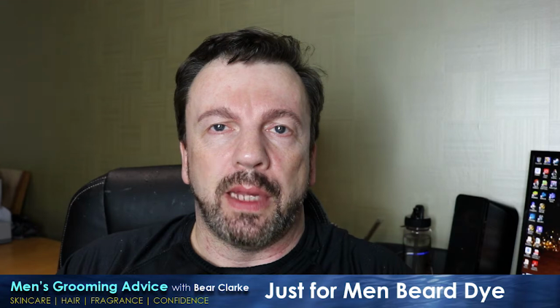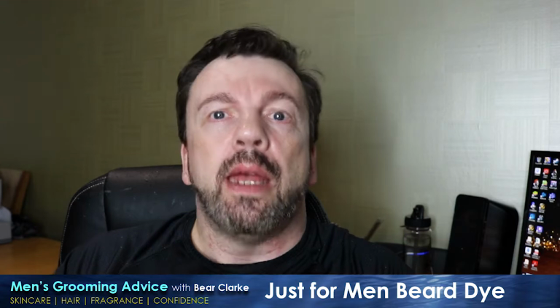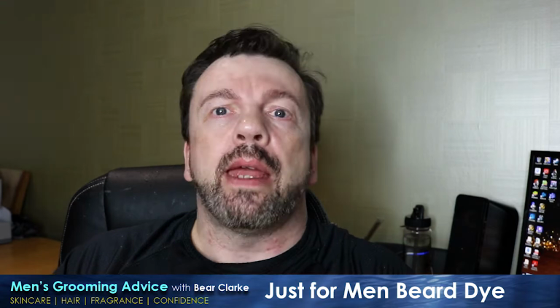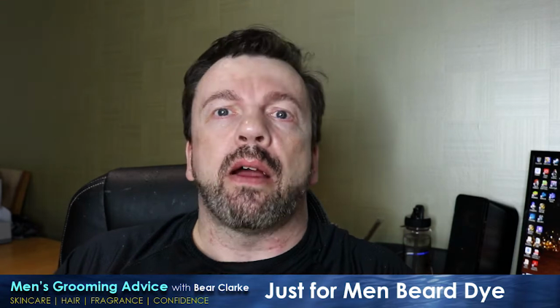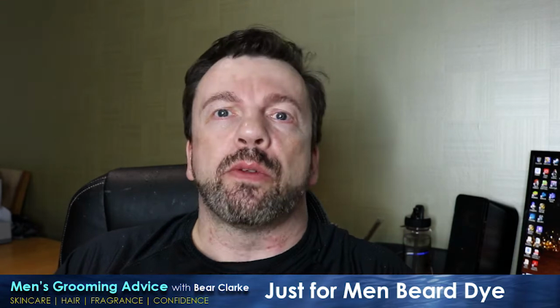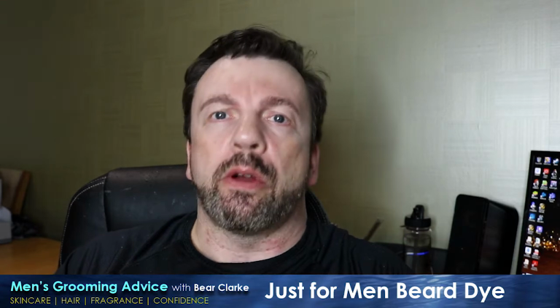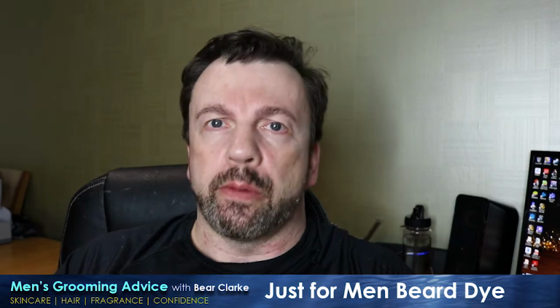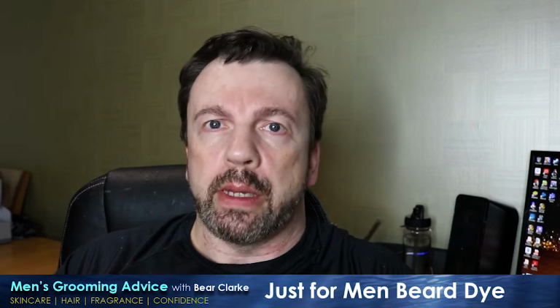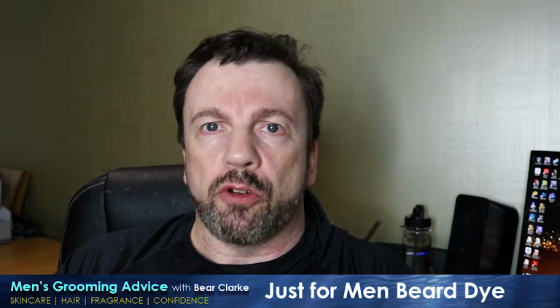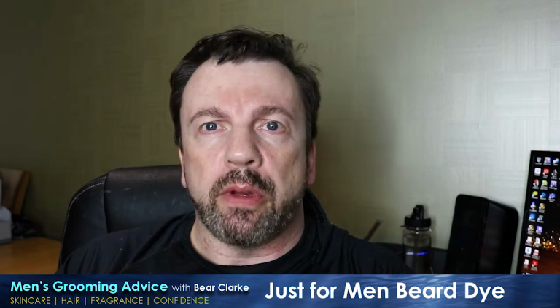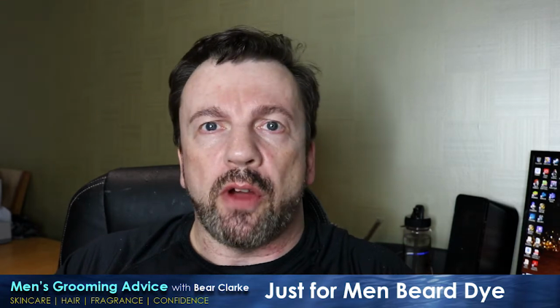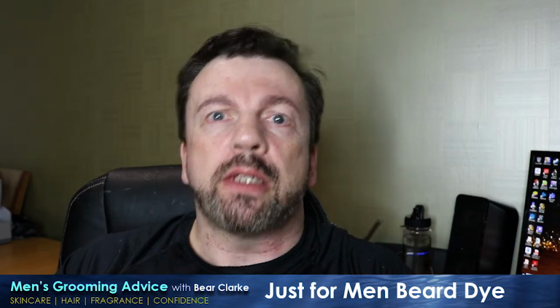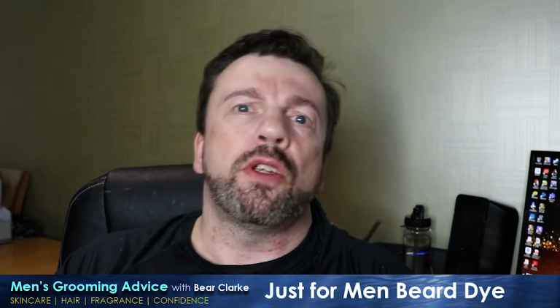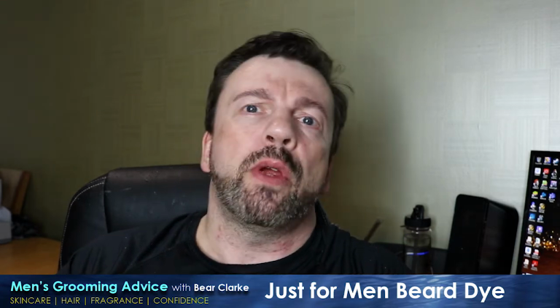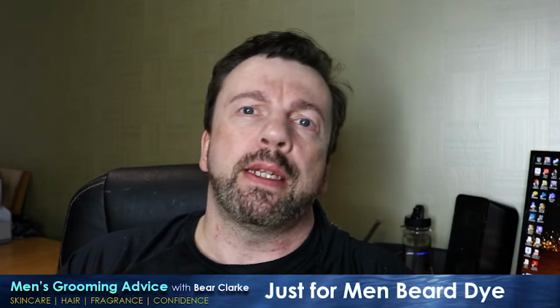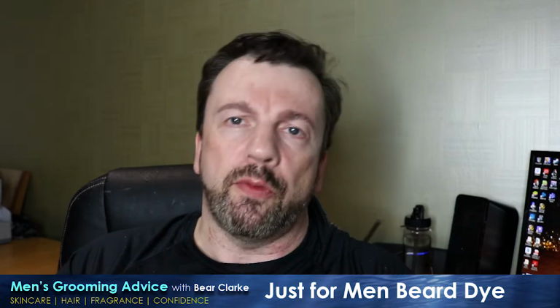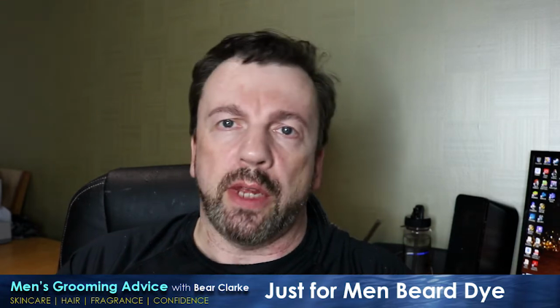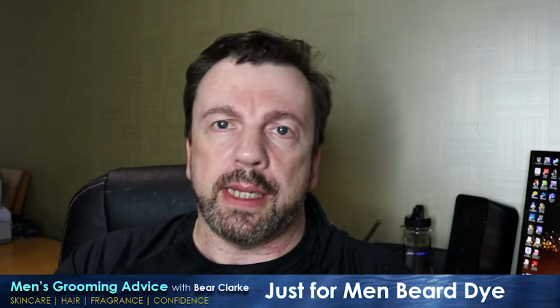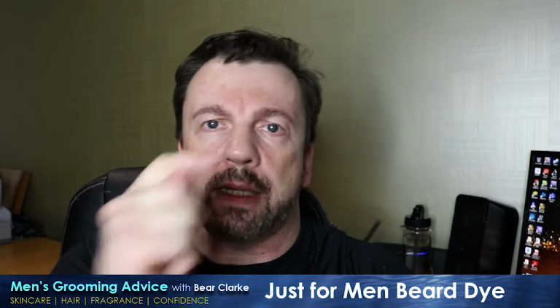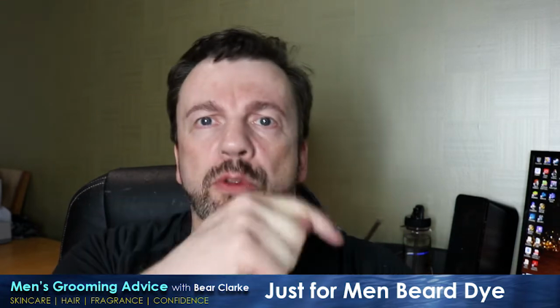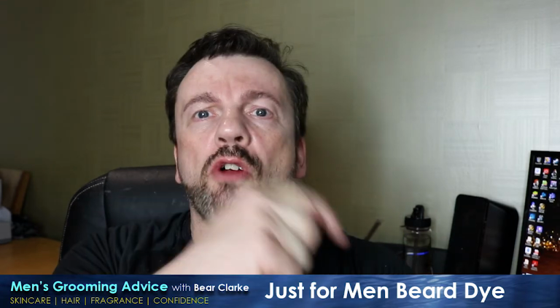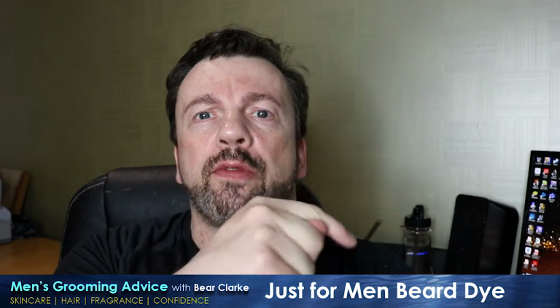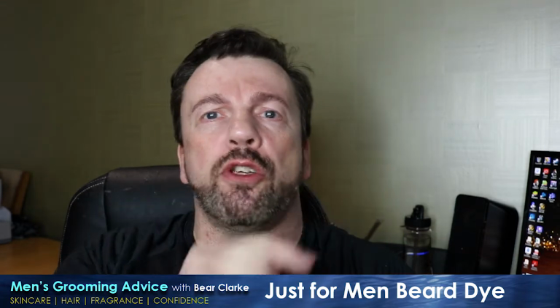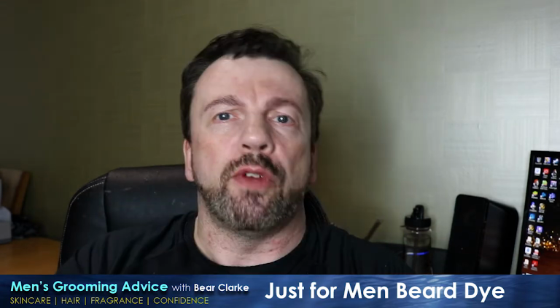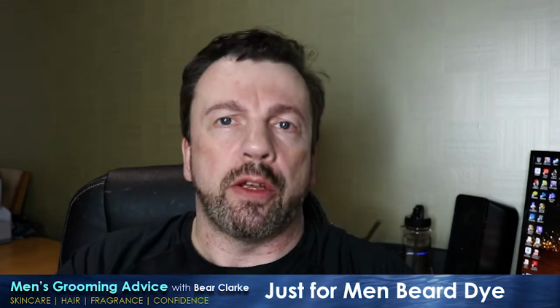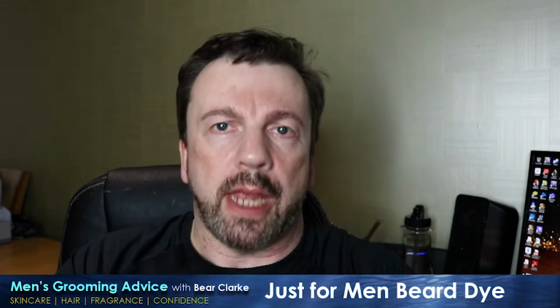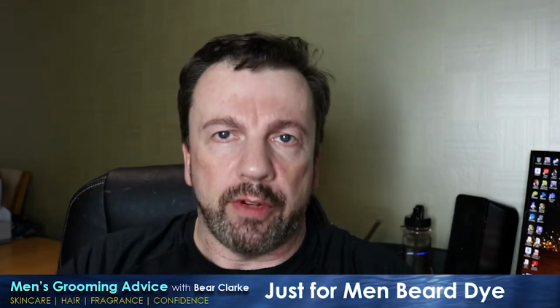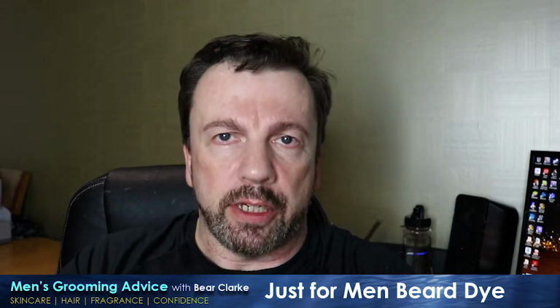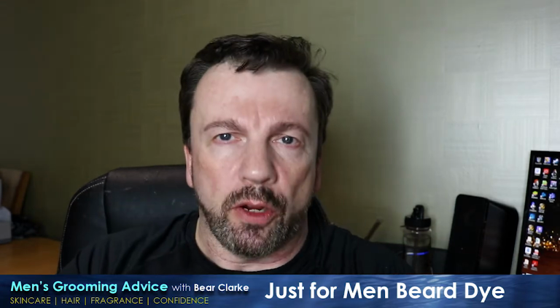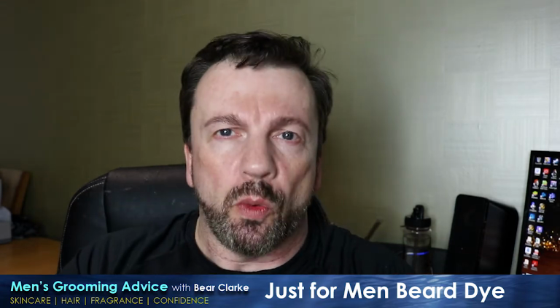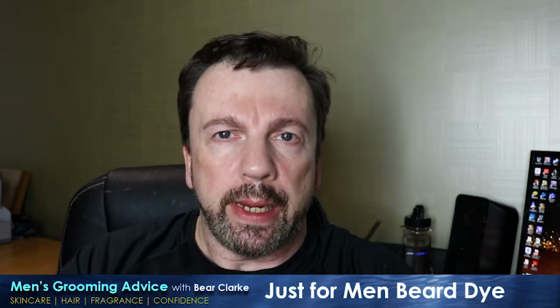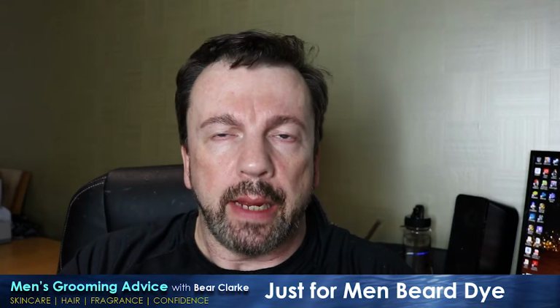Hey guys, welcome to Men's Grooming Advice. If you're new here, don't forget to hit subscribe for new videos every single week.